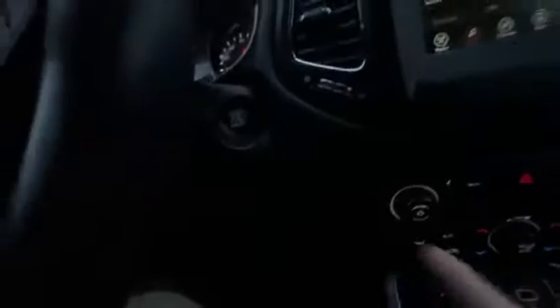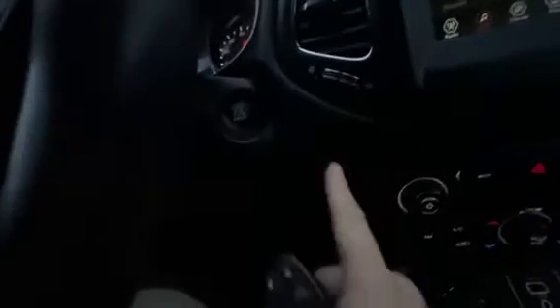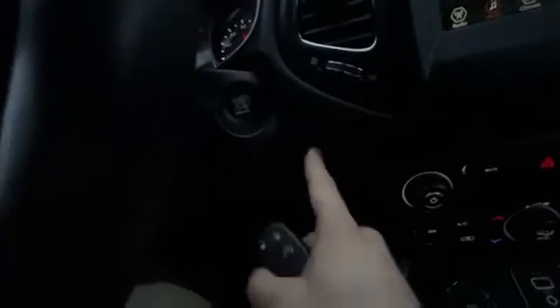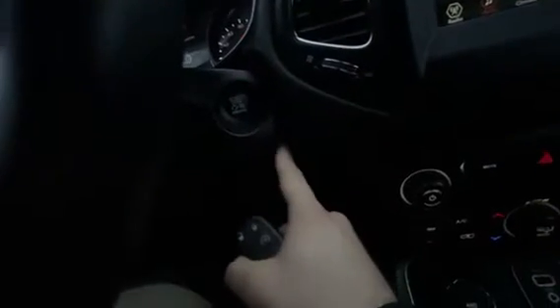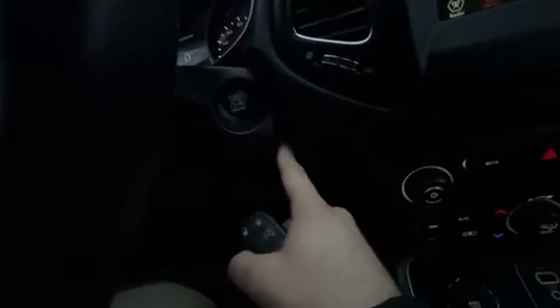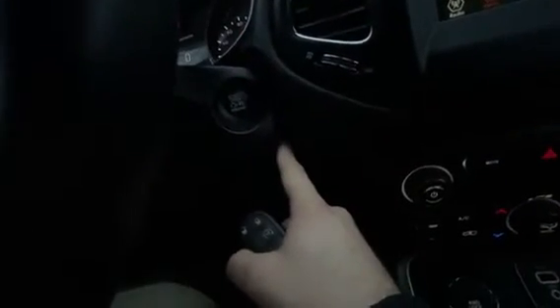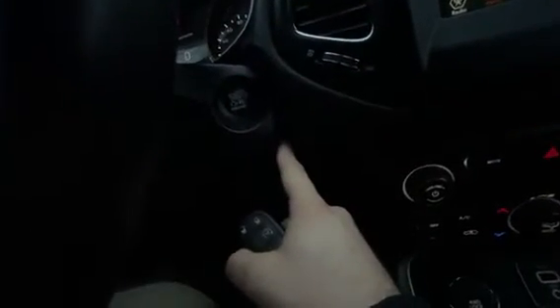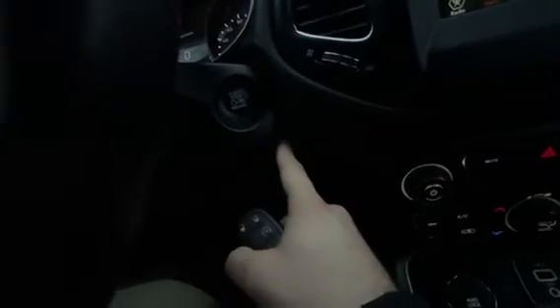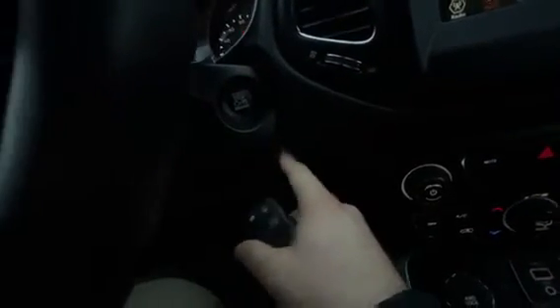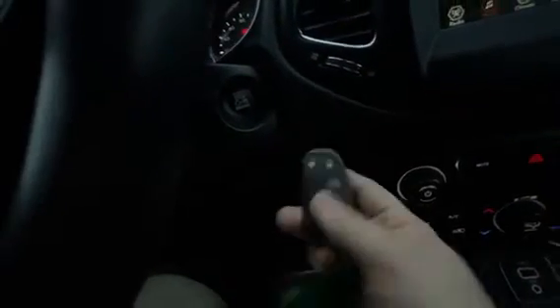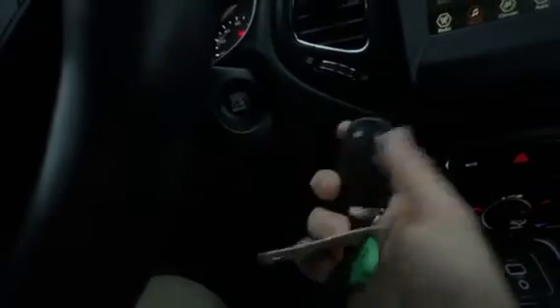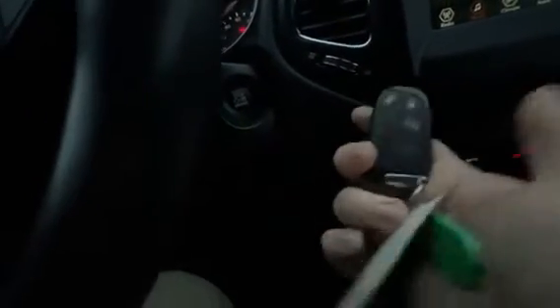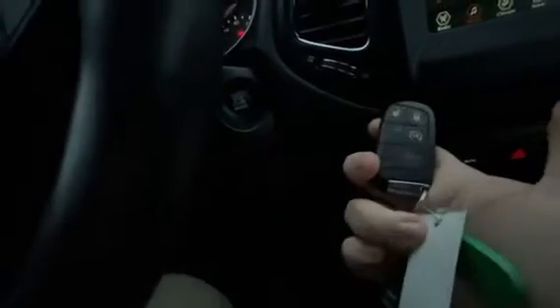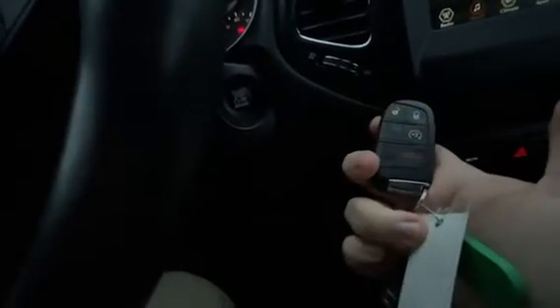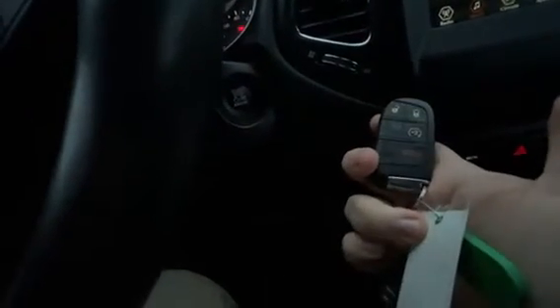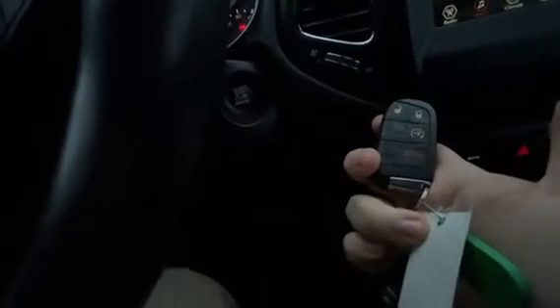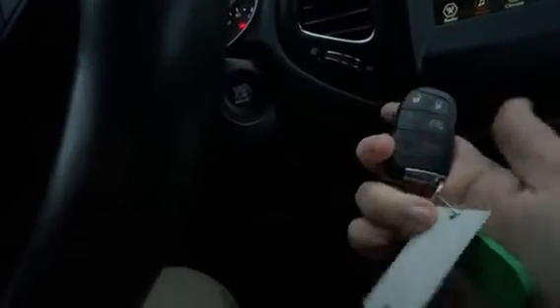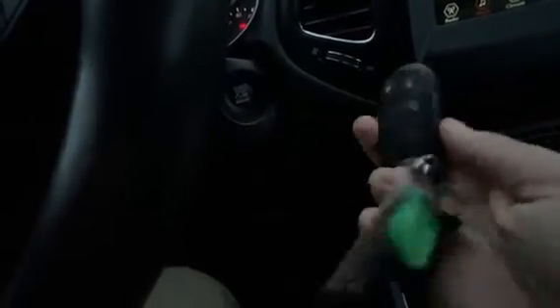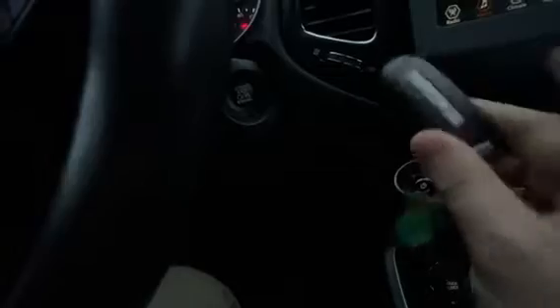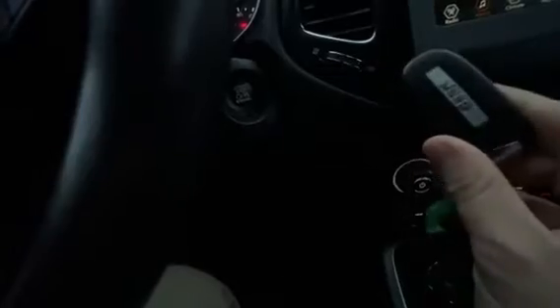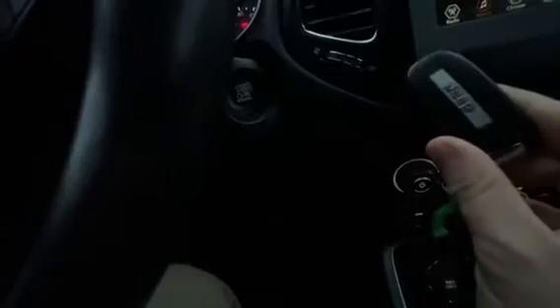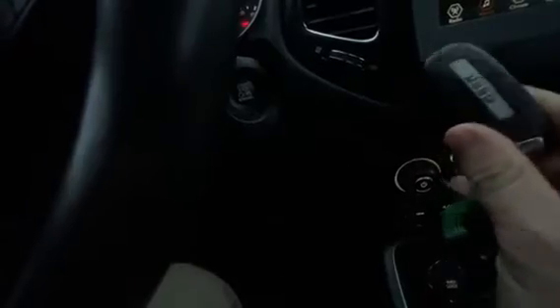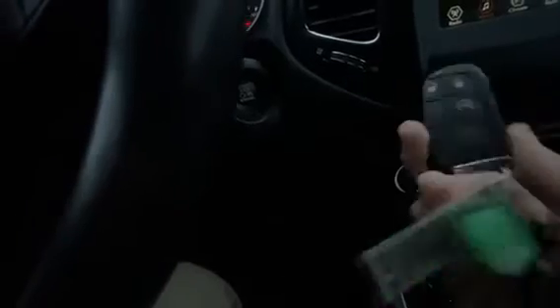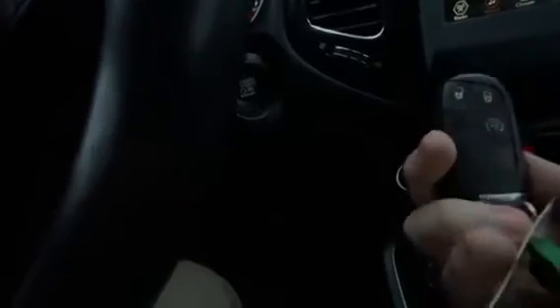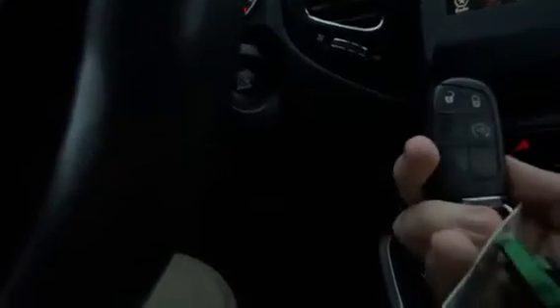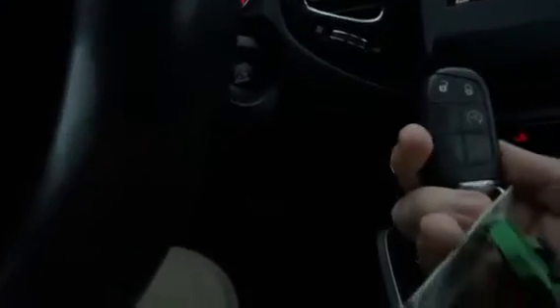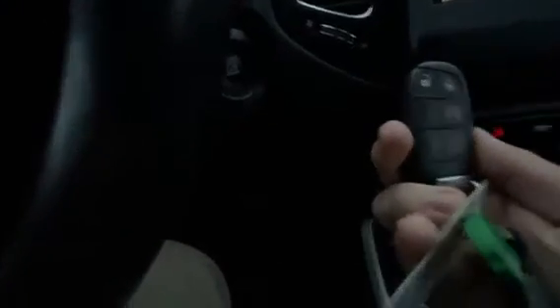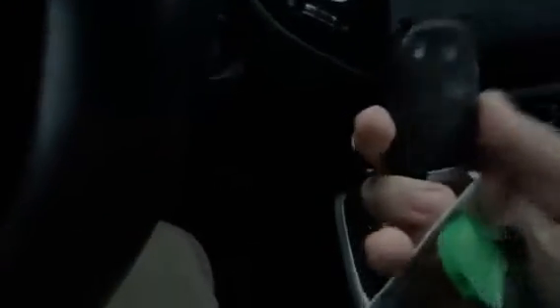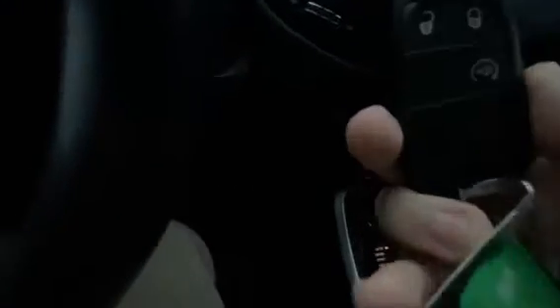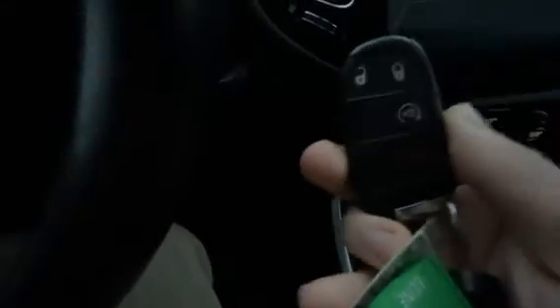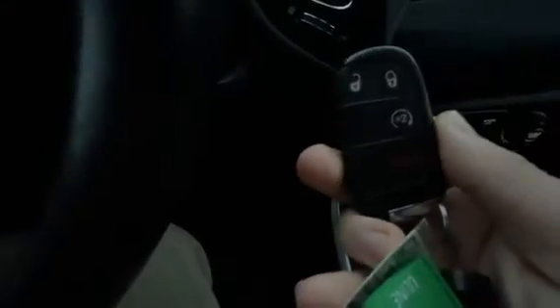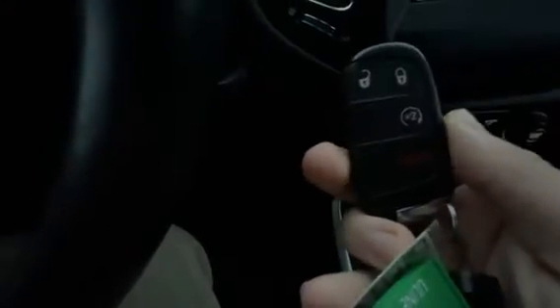This vehicle is push-to-start and you do have a smart key fob with remote start built in.